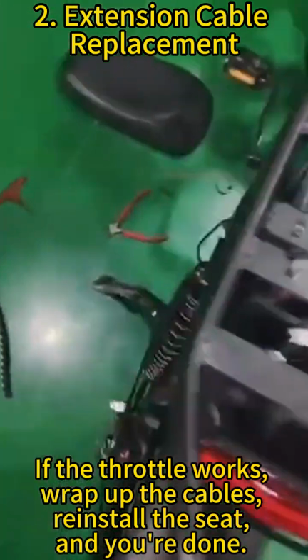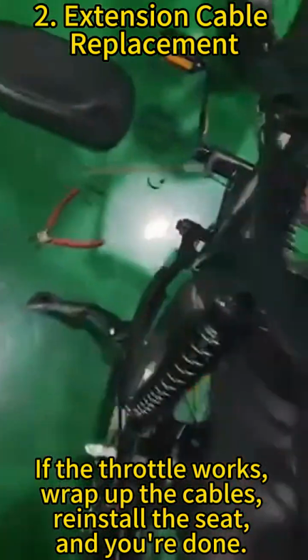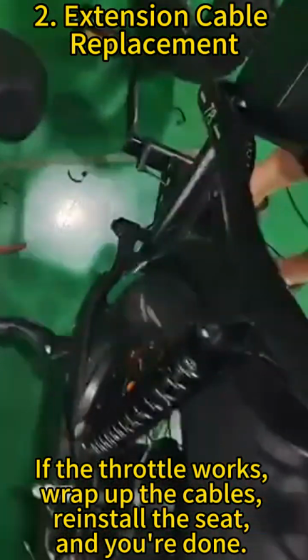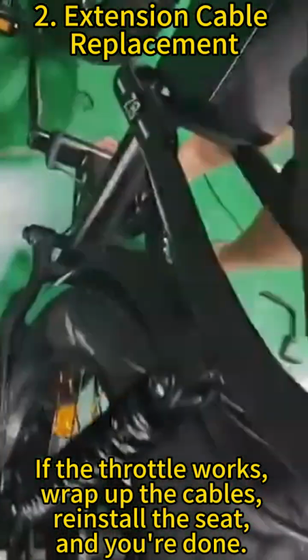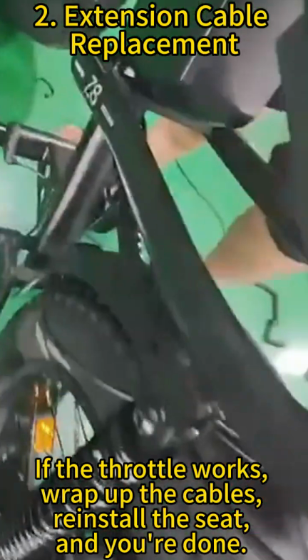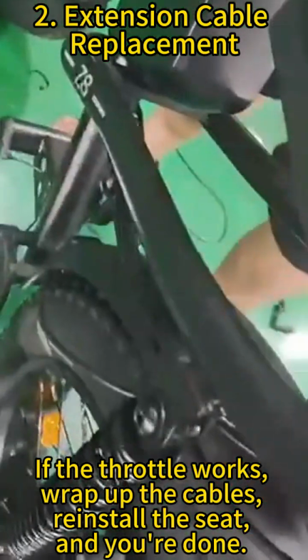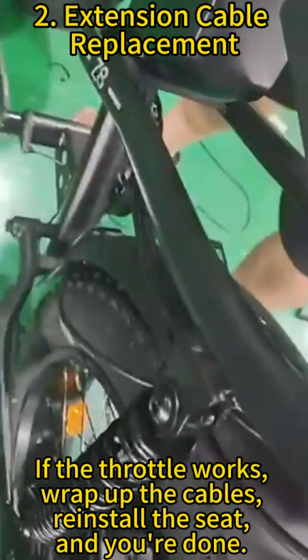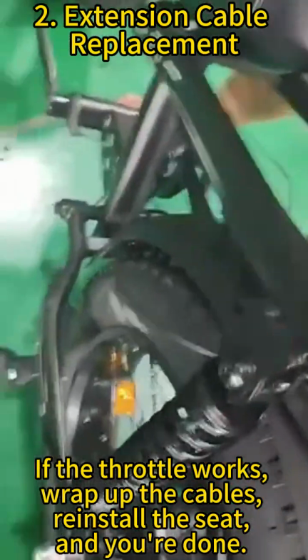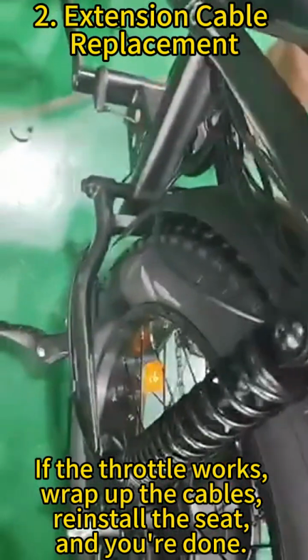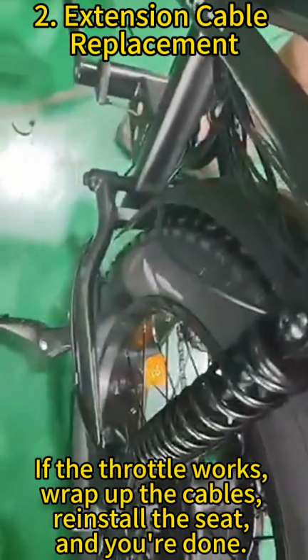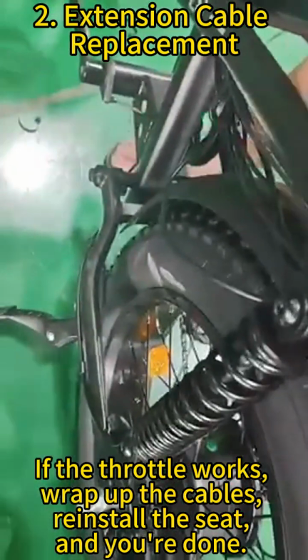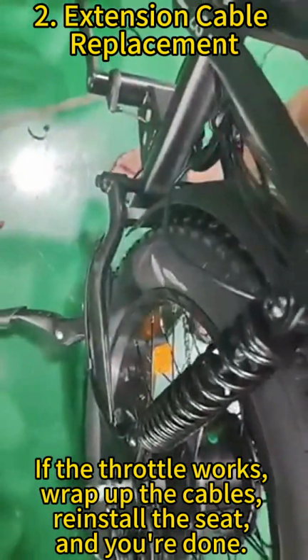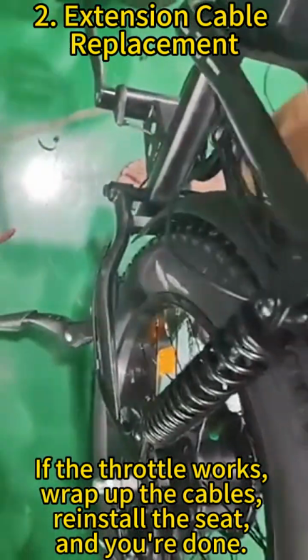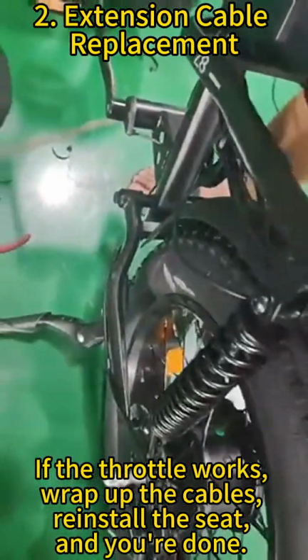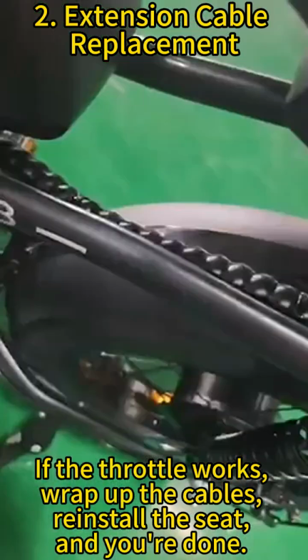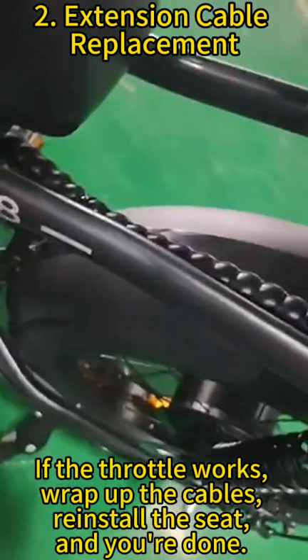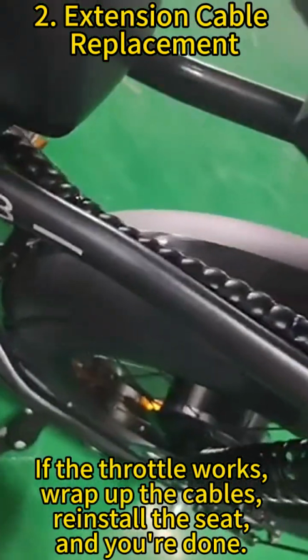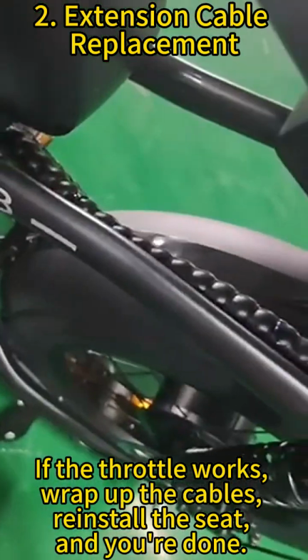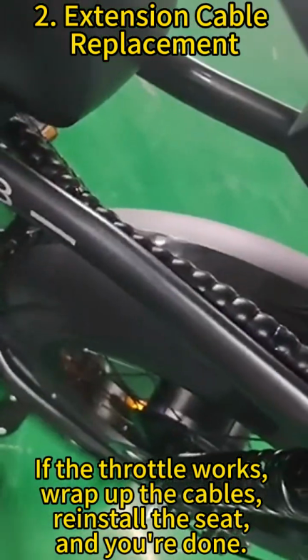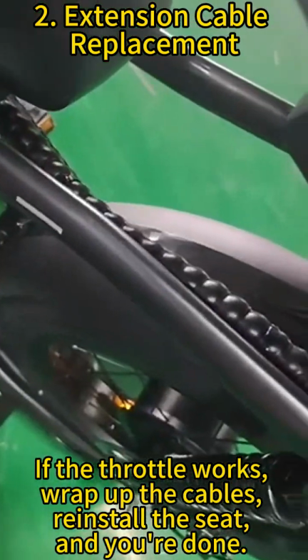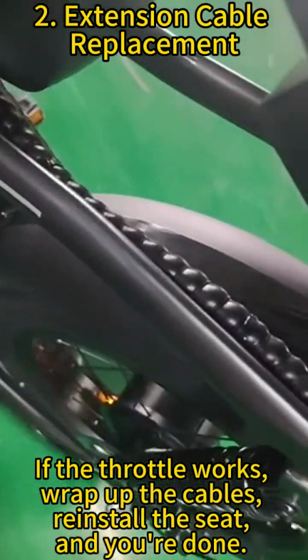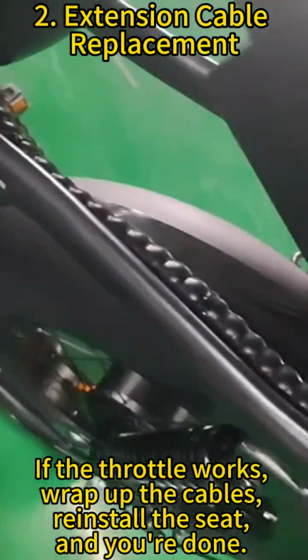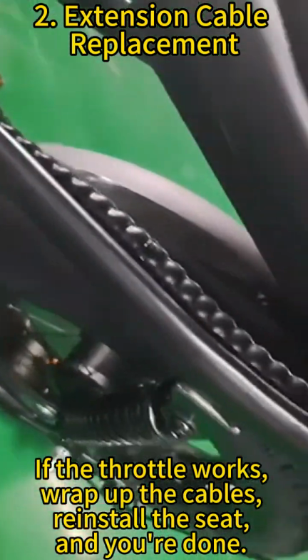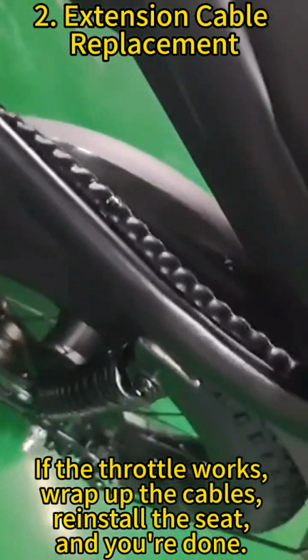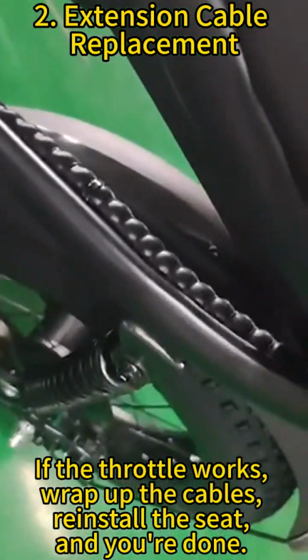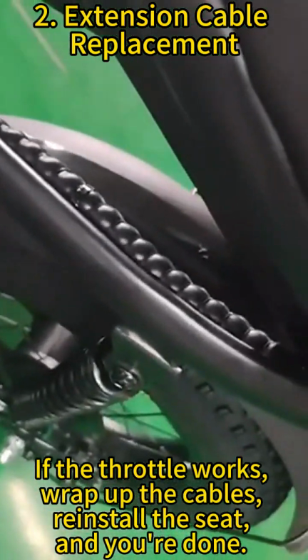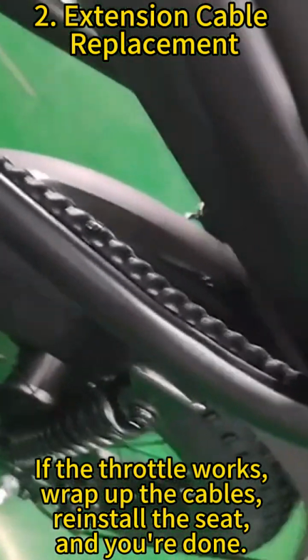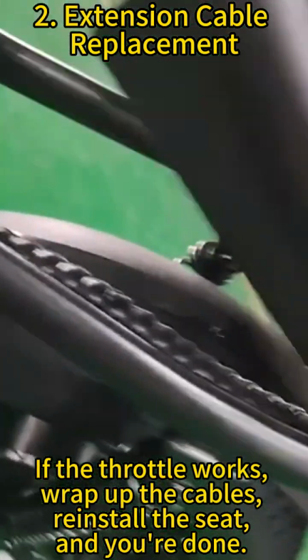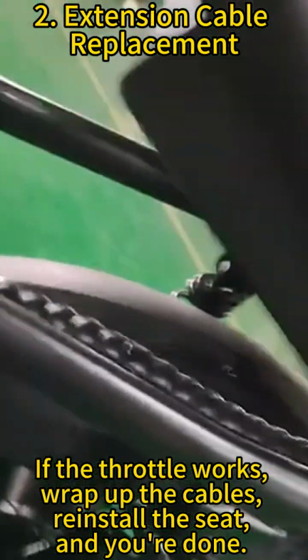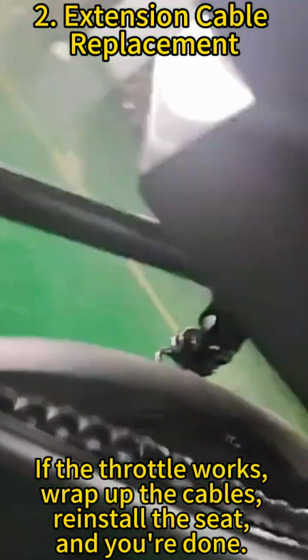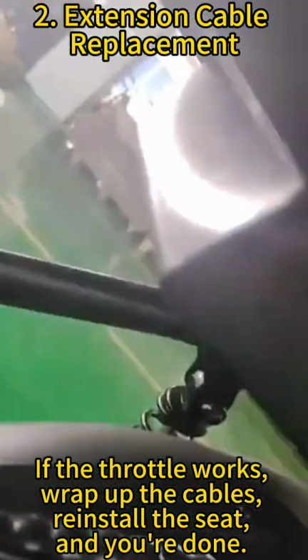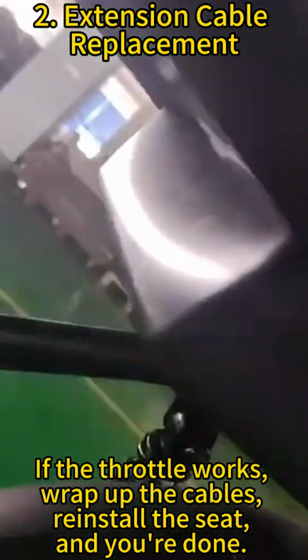If the throttle works, gather up the cables, reinstall the seat, and you're done.